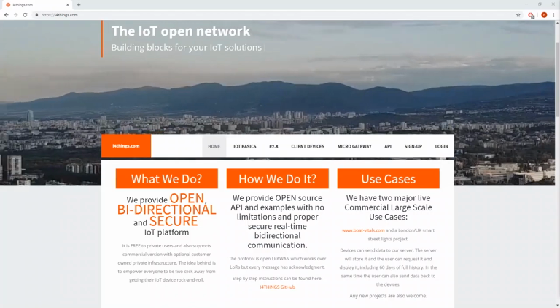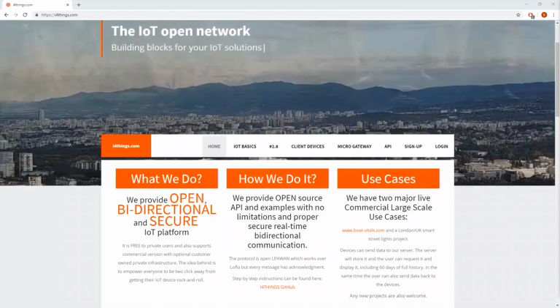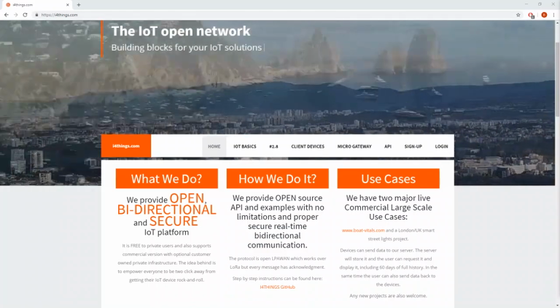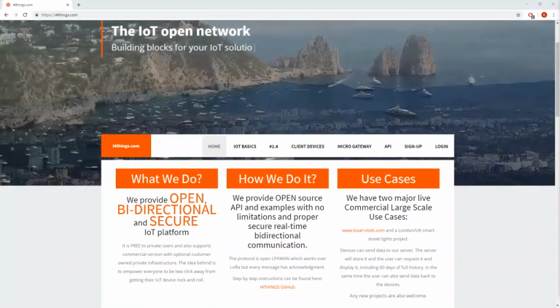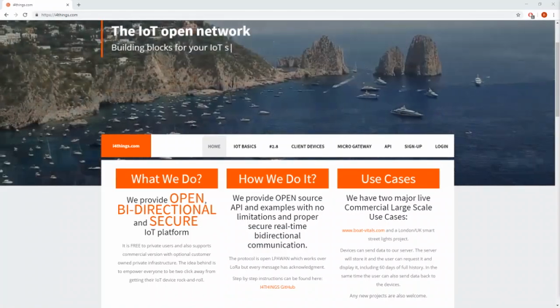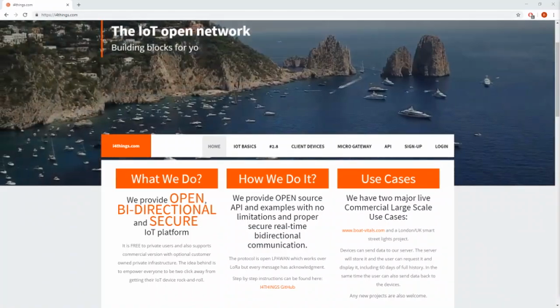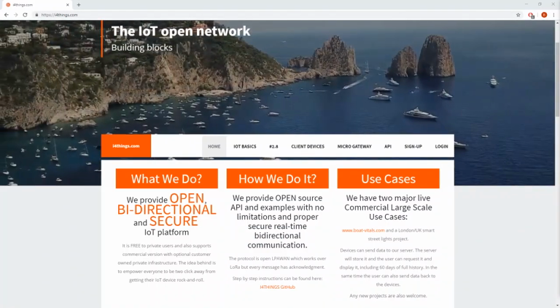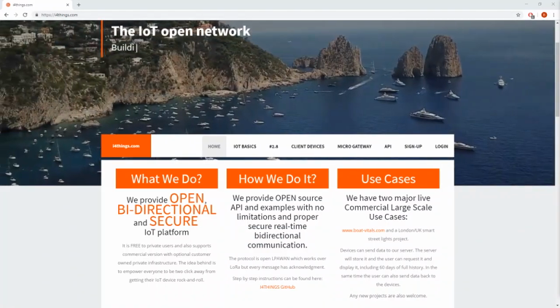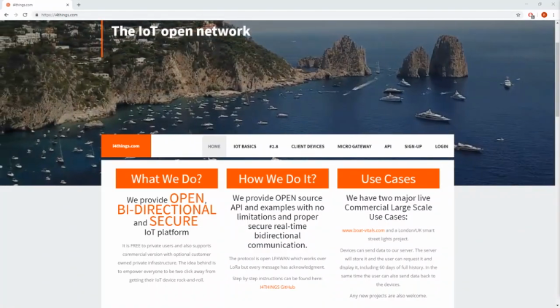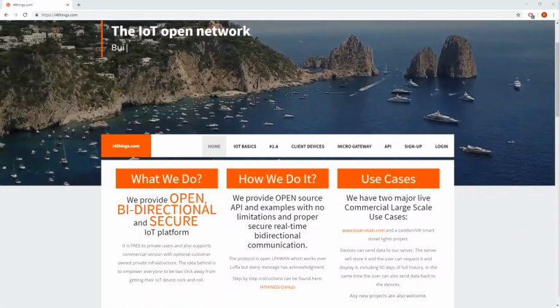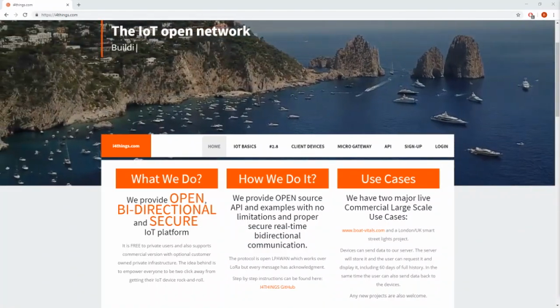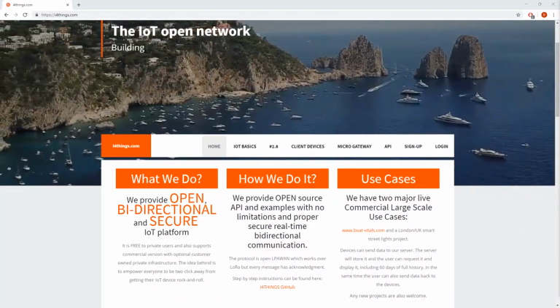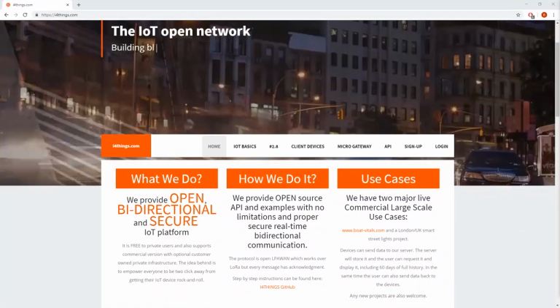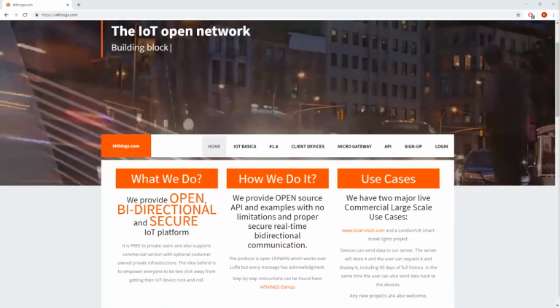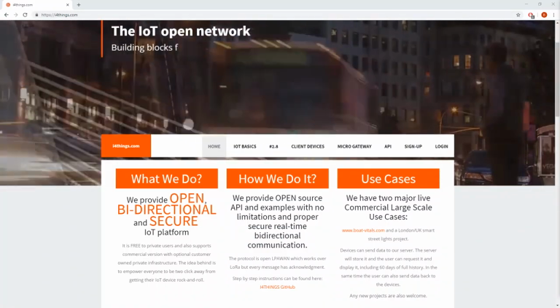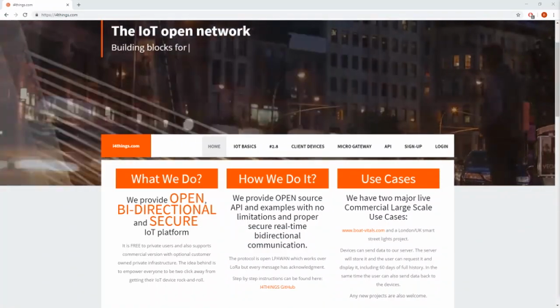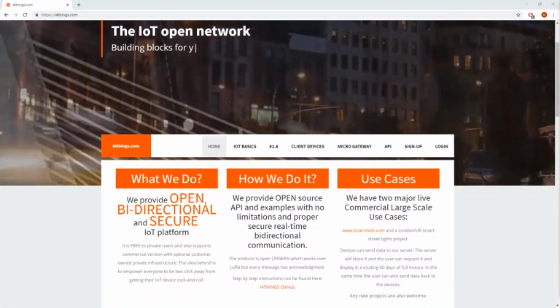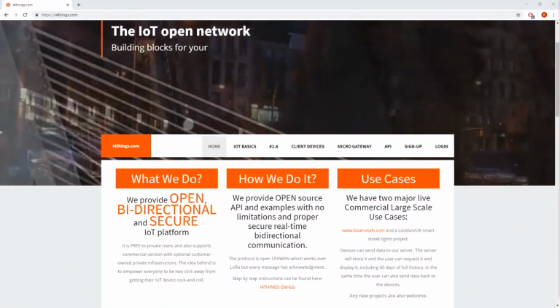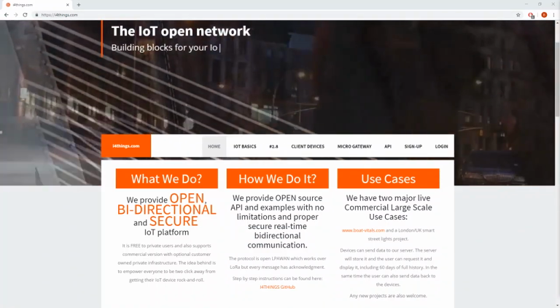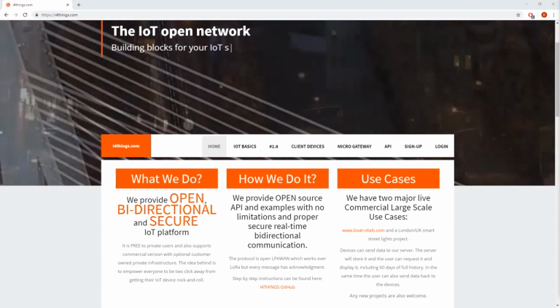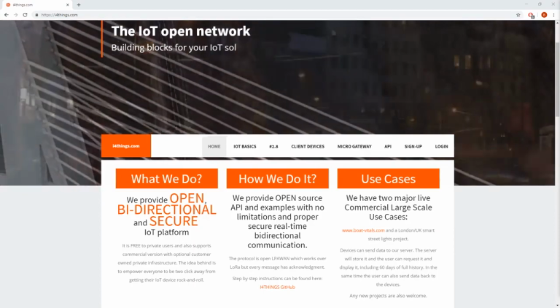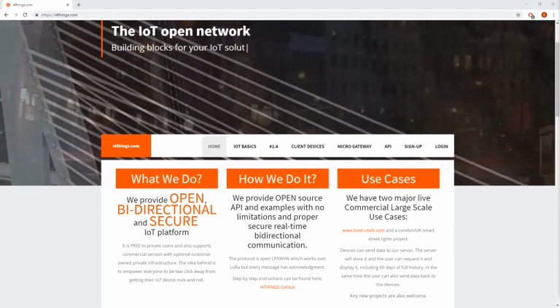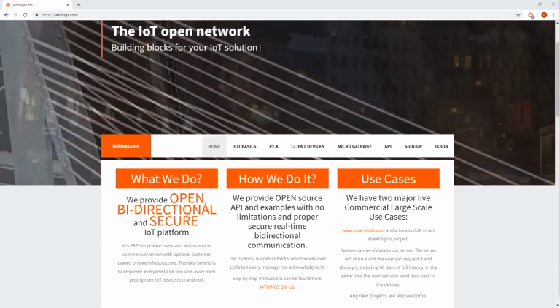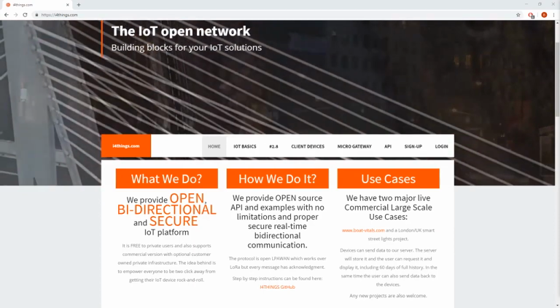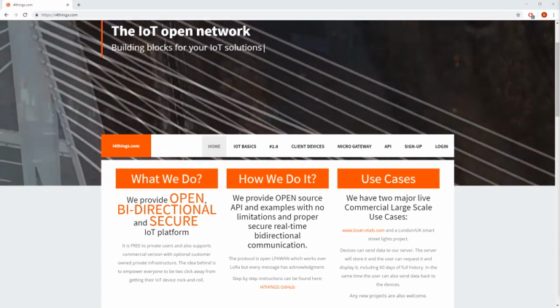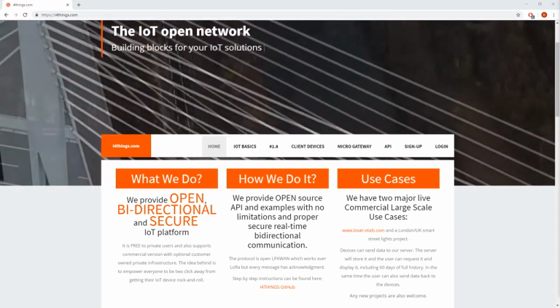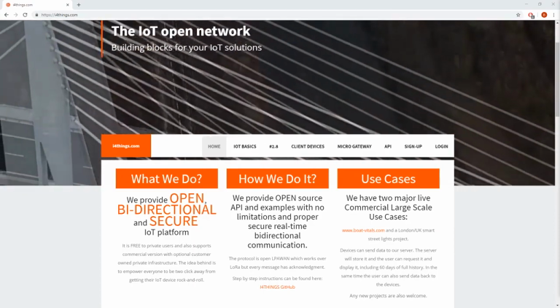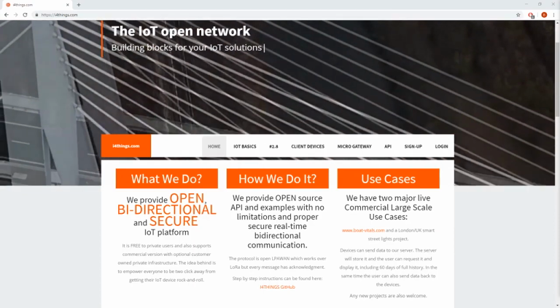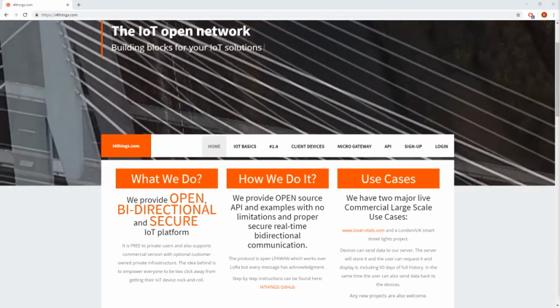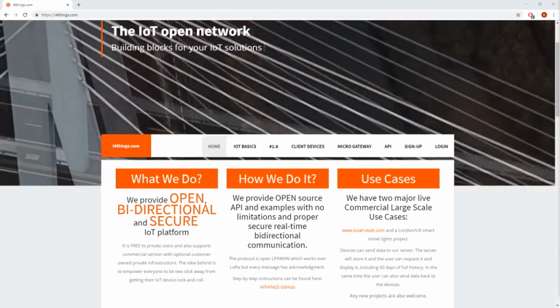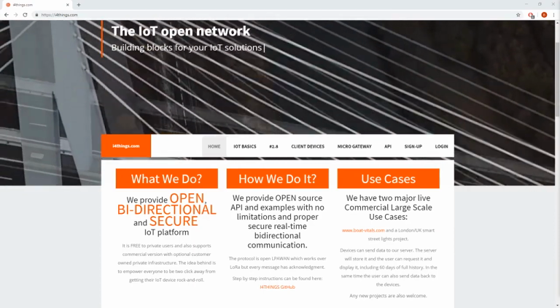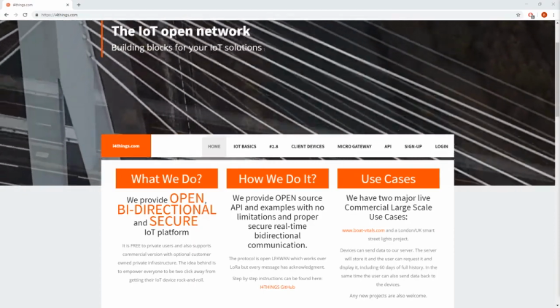Hello everyone, today we will be talking about i4things, which is an IoT platform that will help you out with all of your smart projects.